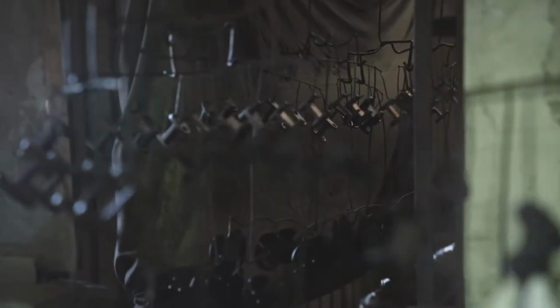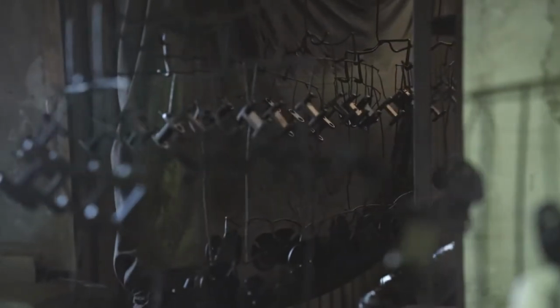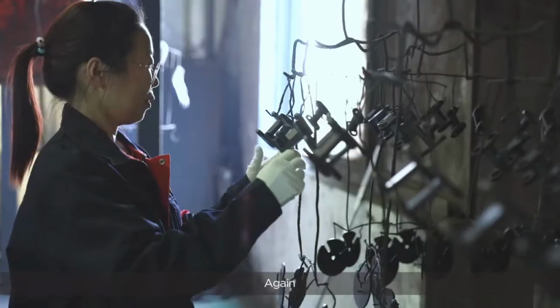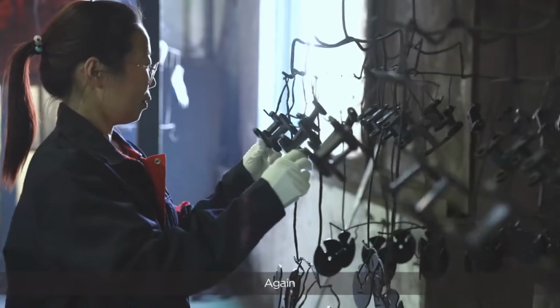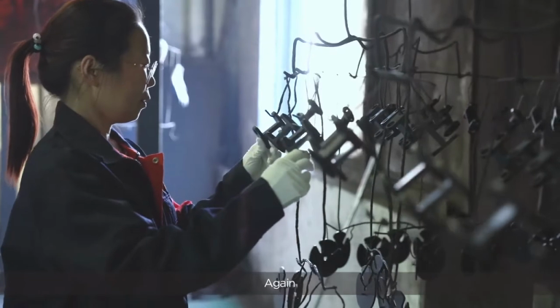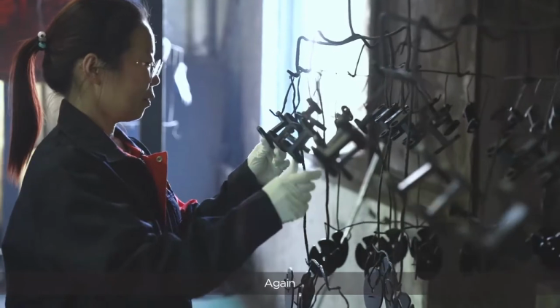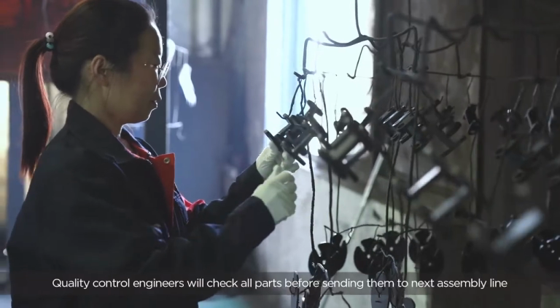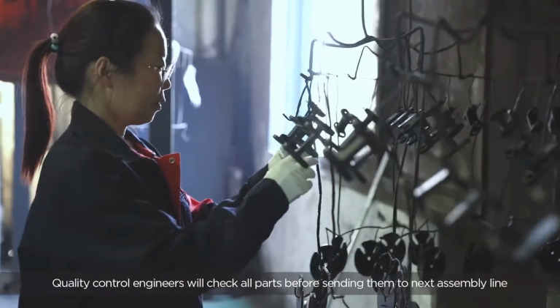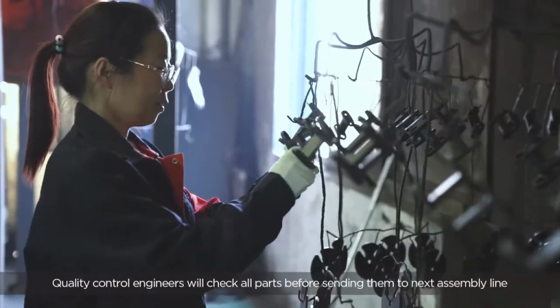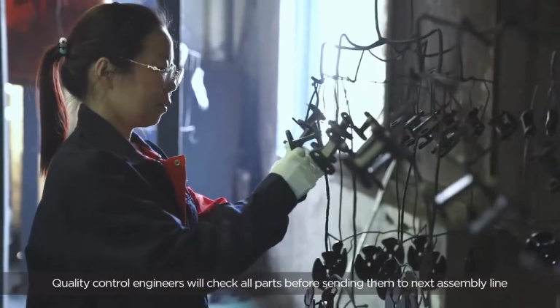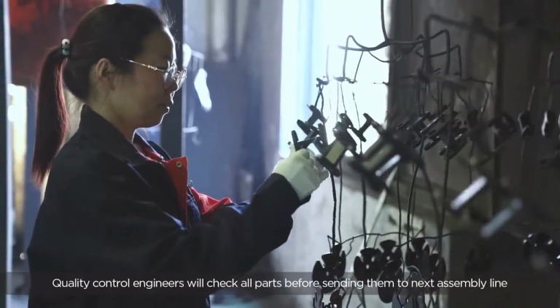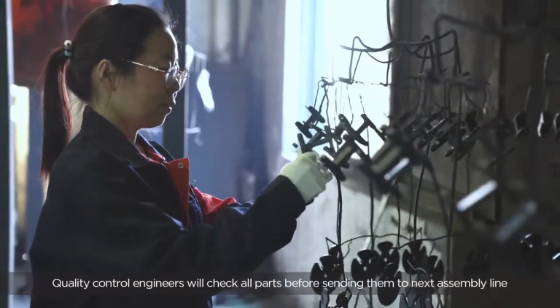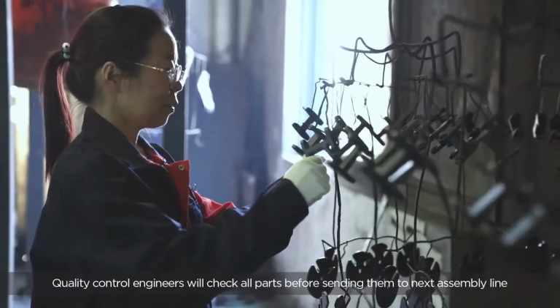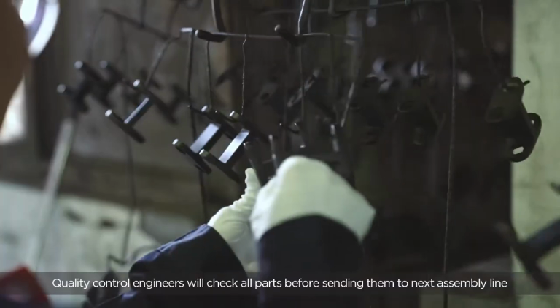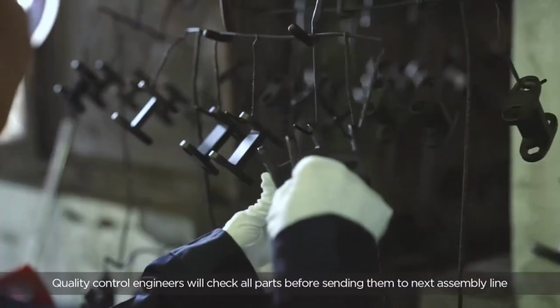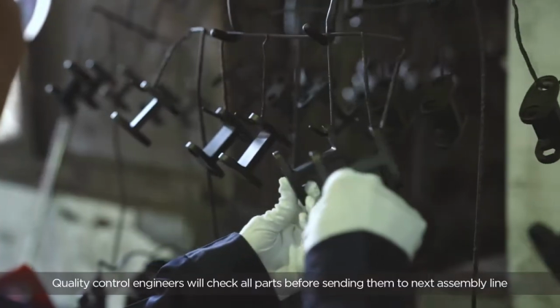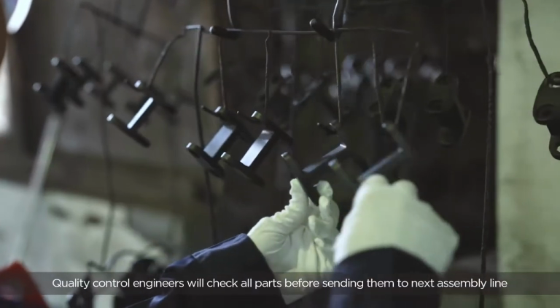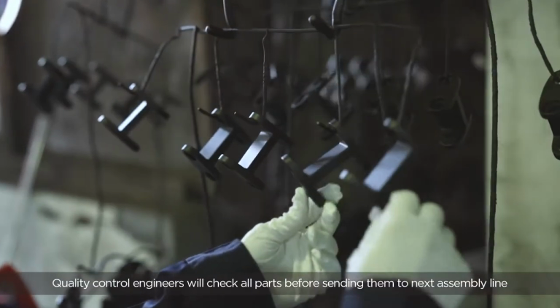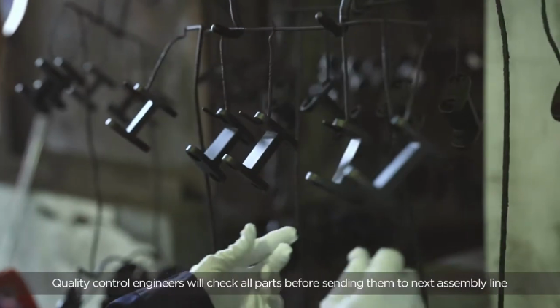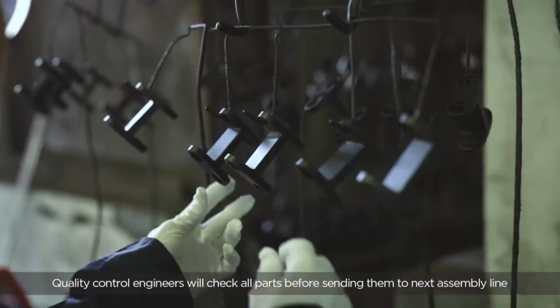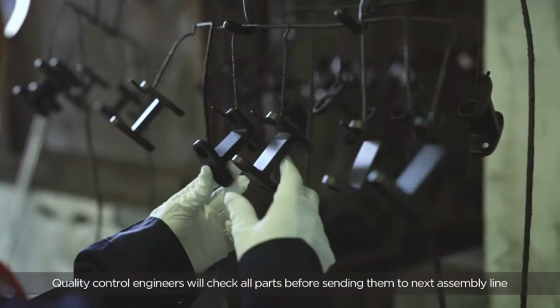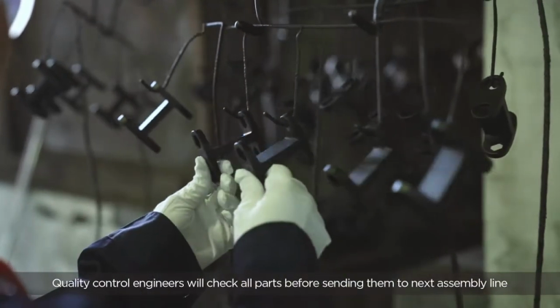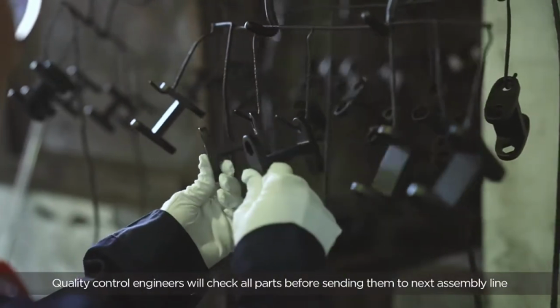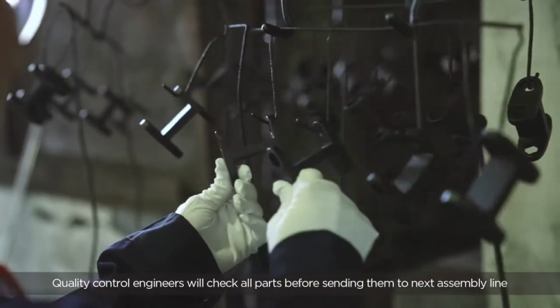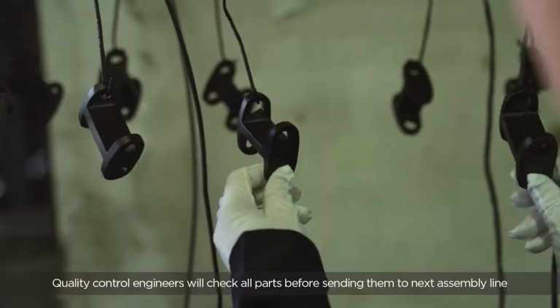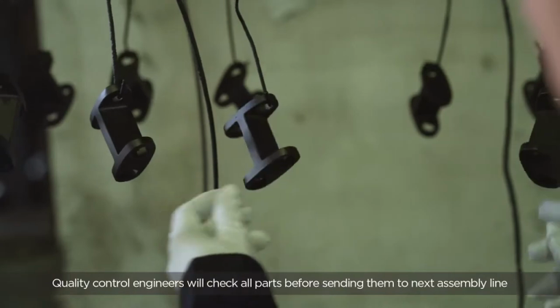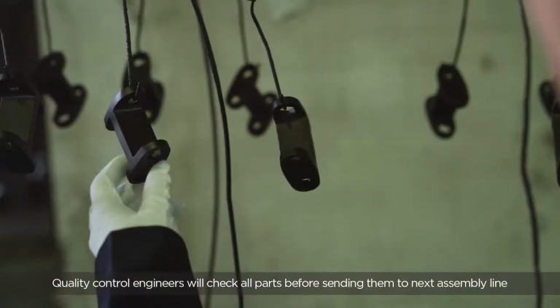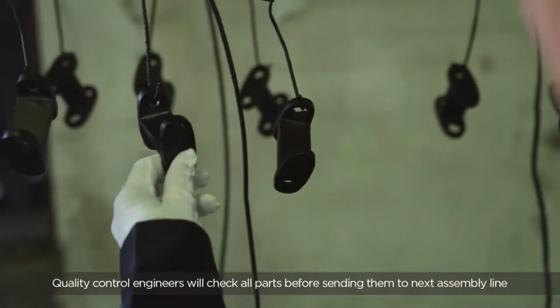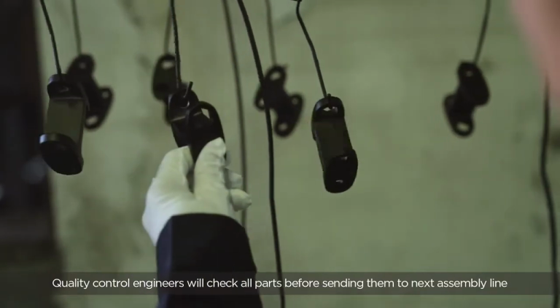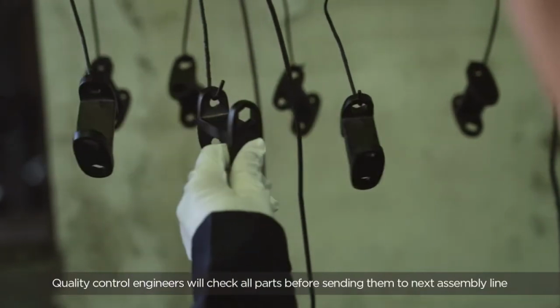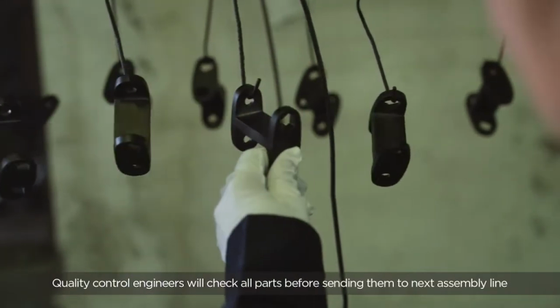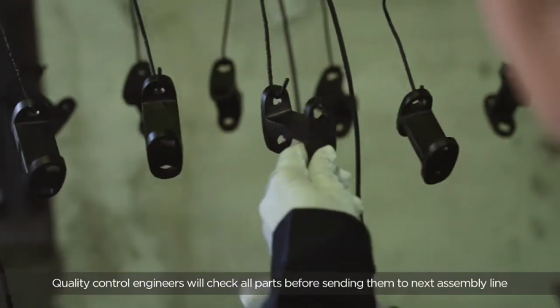Again, quality control engineers will check all parts before sending them to the next assembling line.